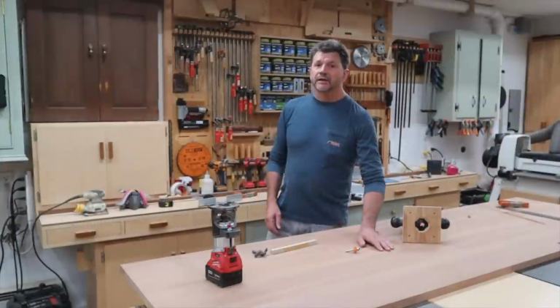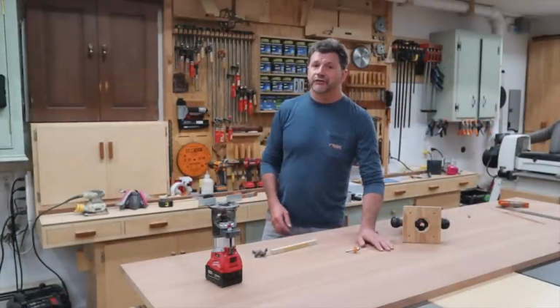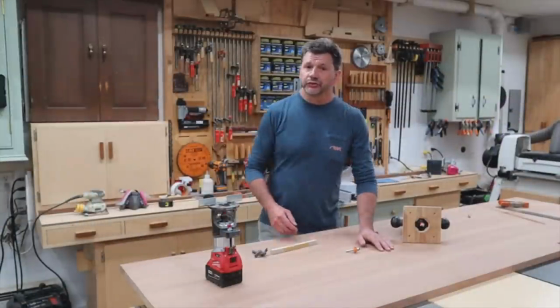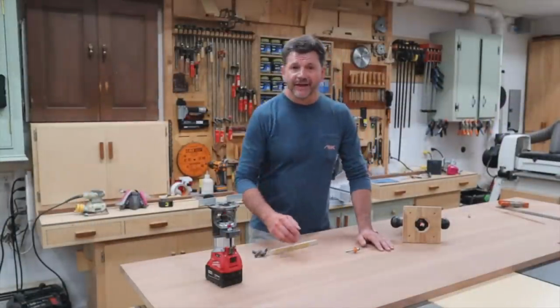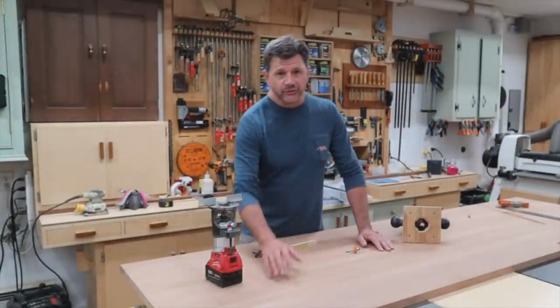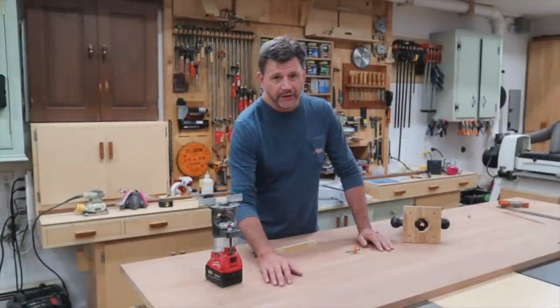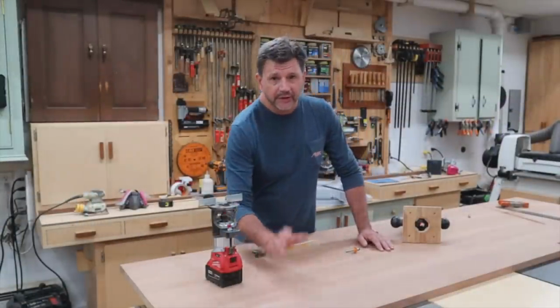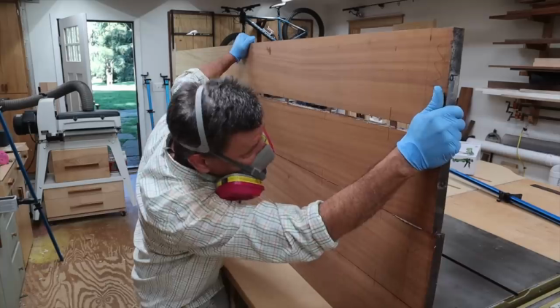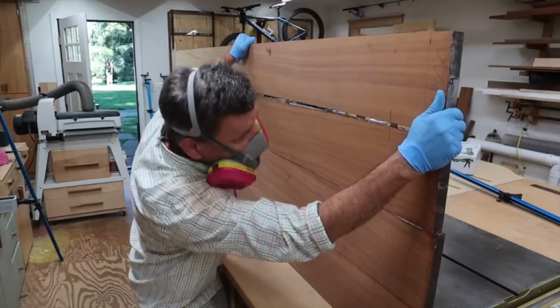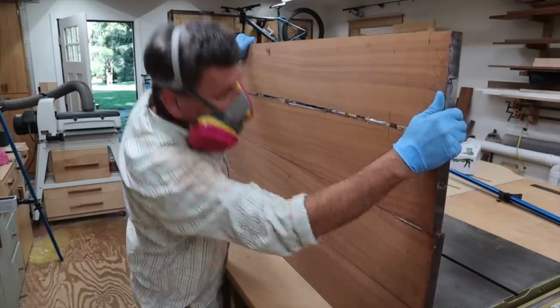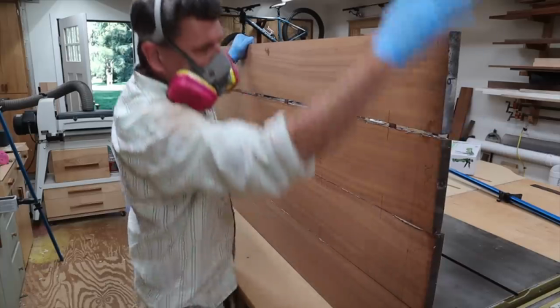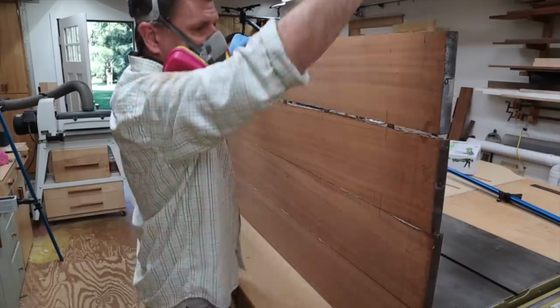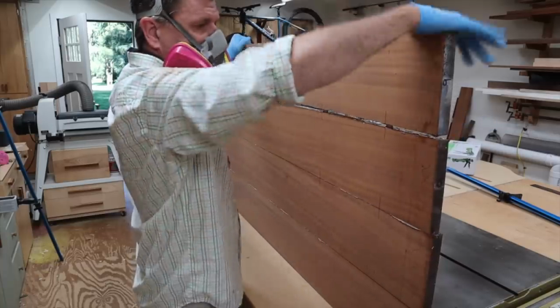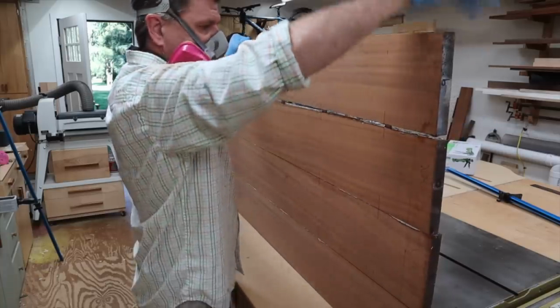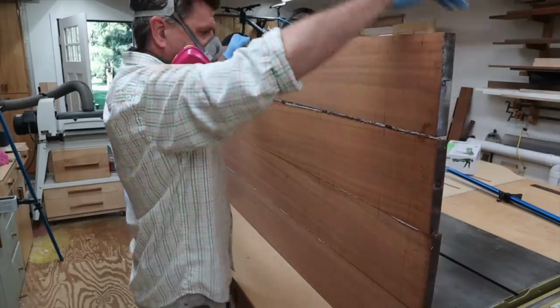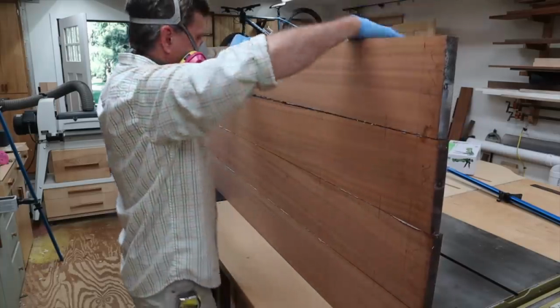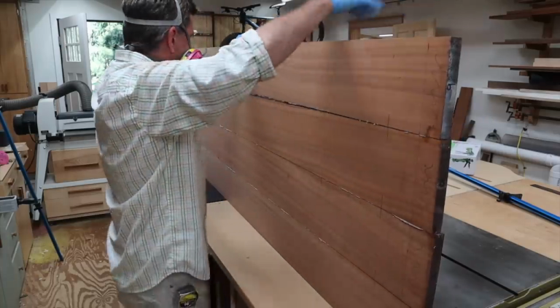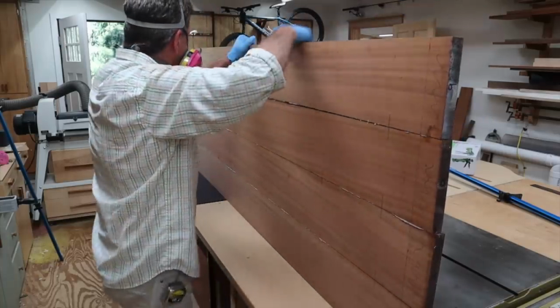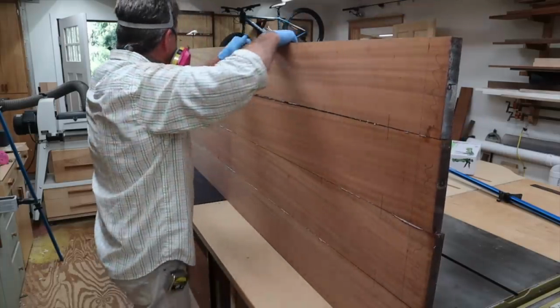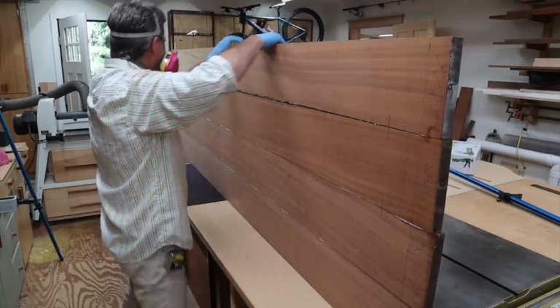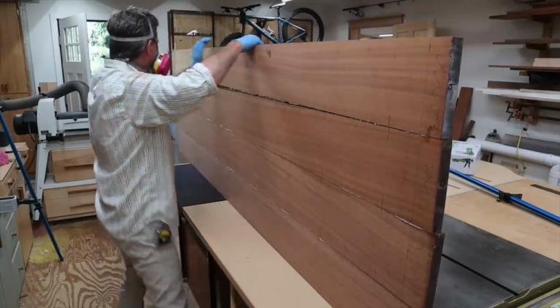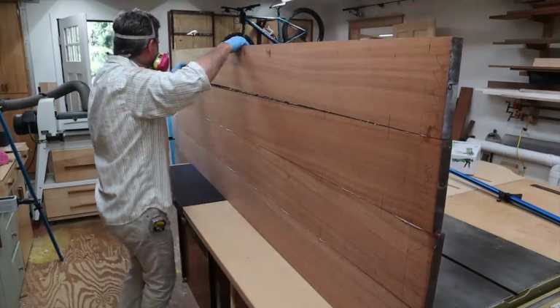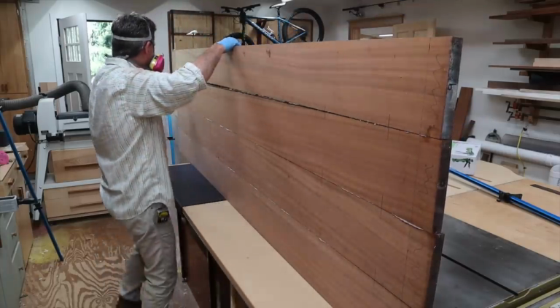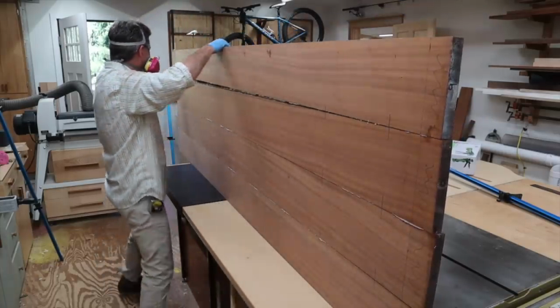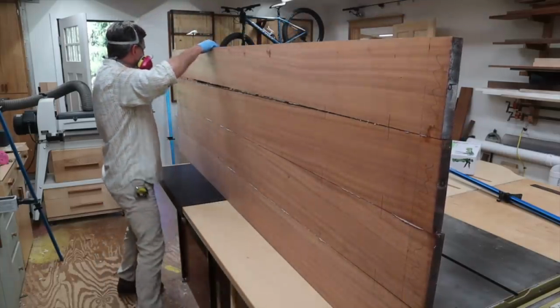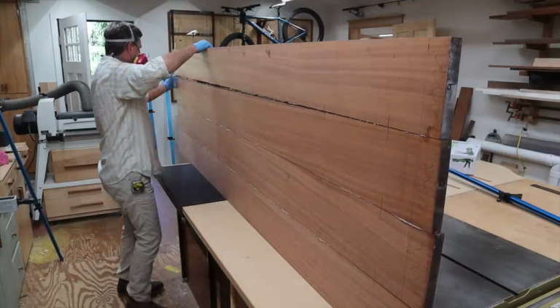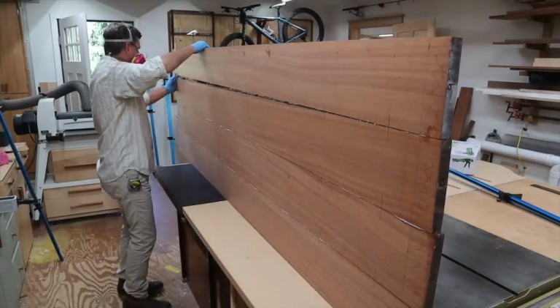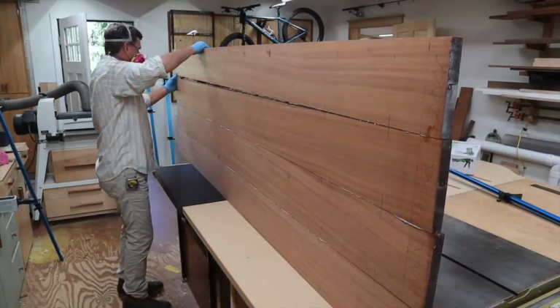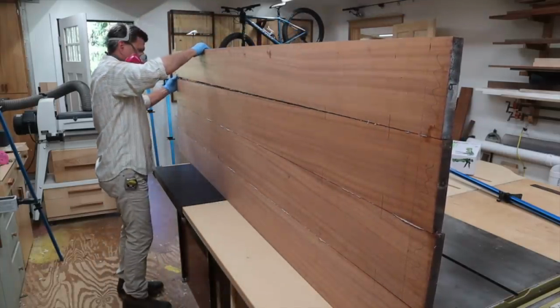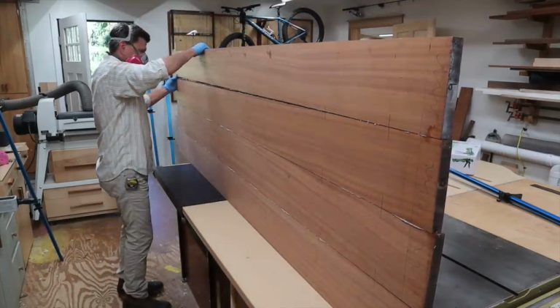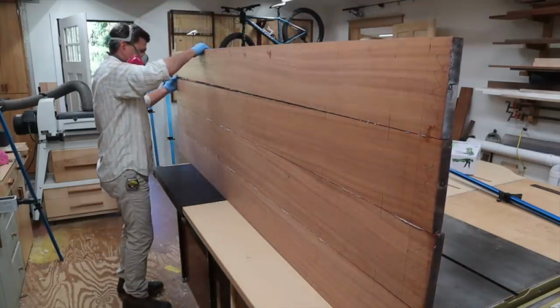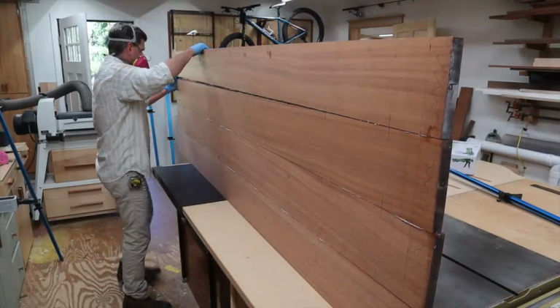If you tuned in last week you know how I built this tabletop. If you didn't and you want to check that video out, I'll have a link to it in the description below.